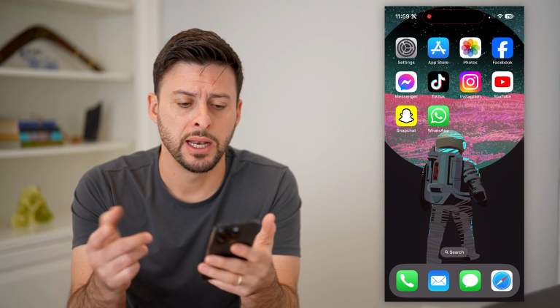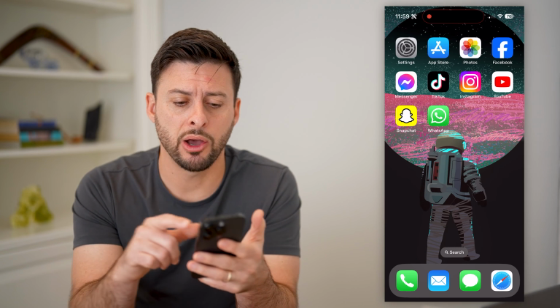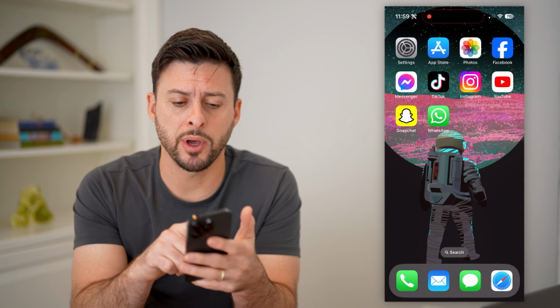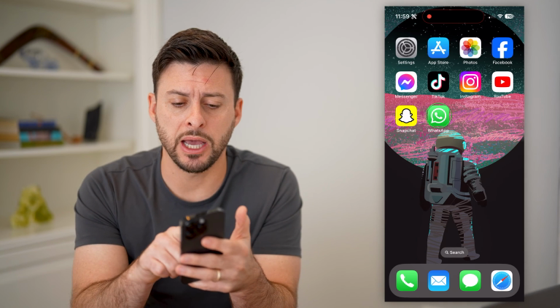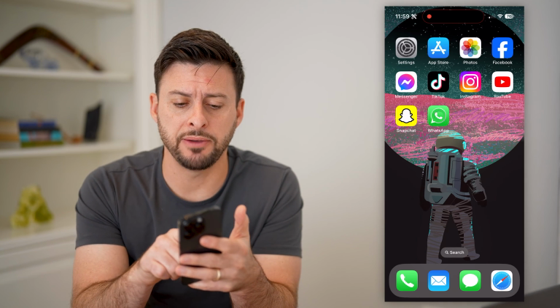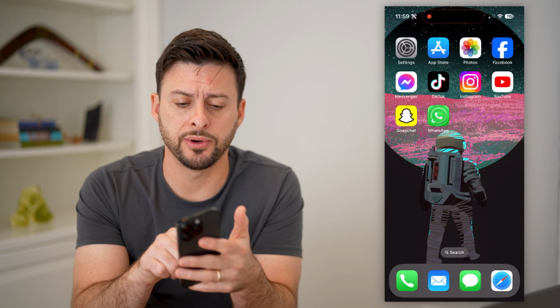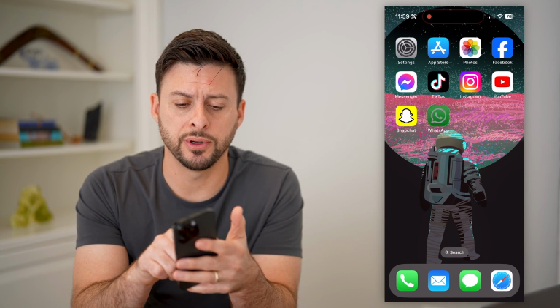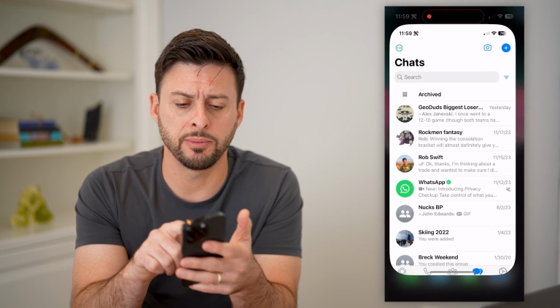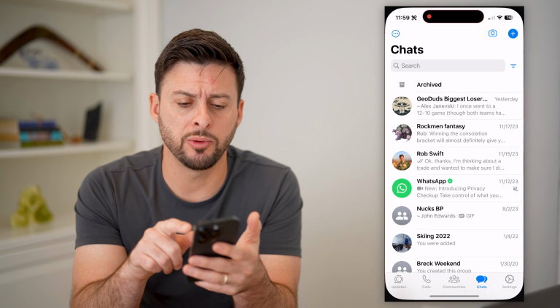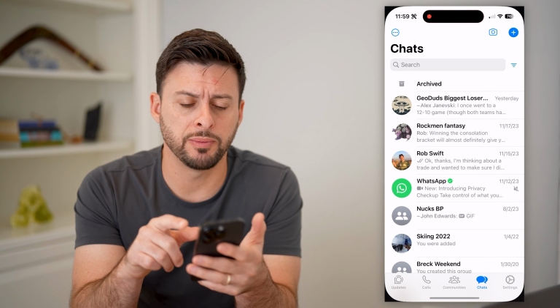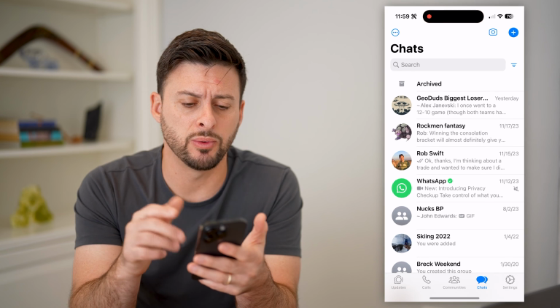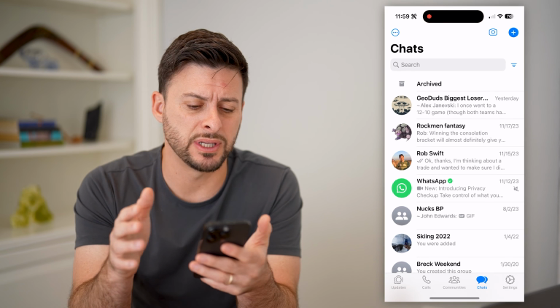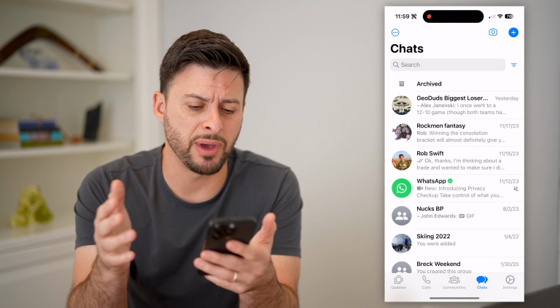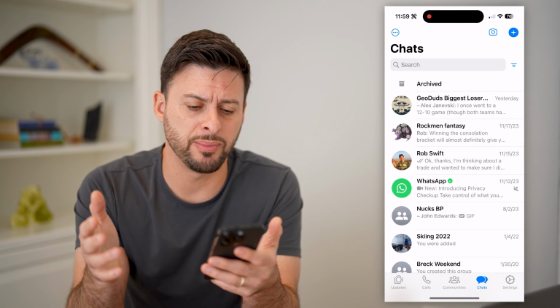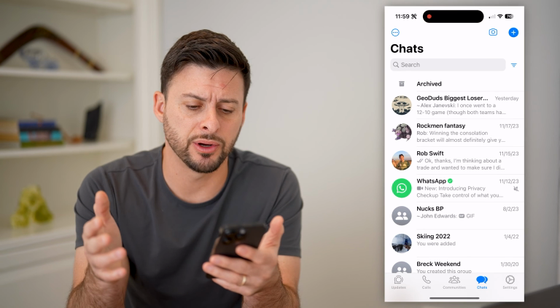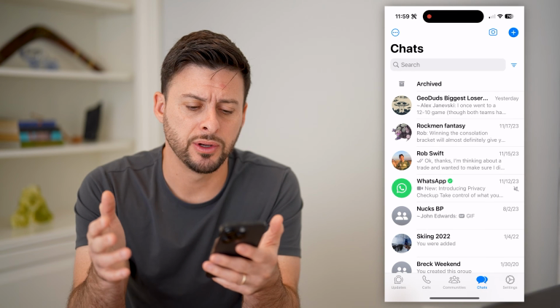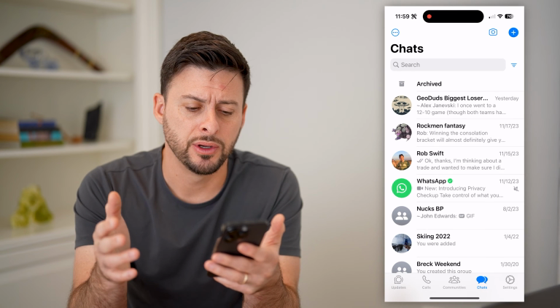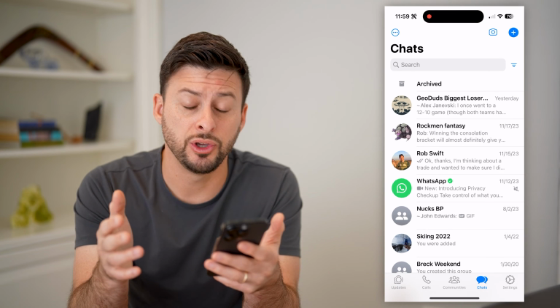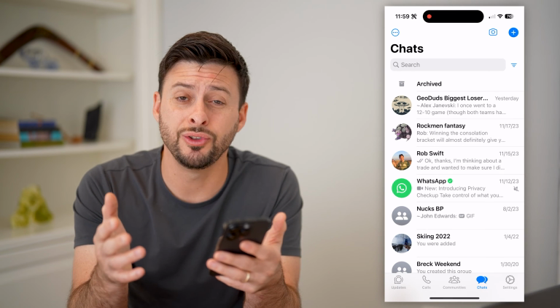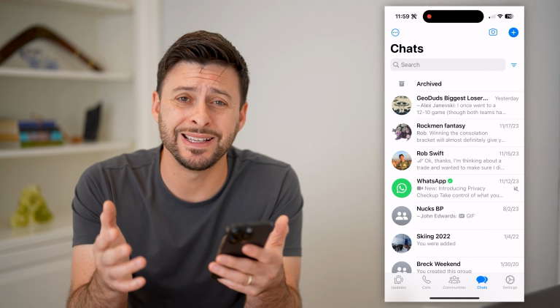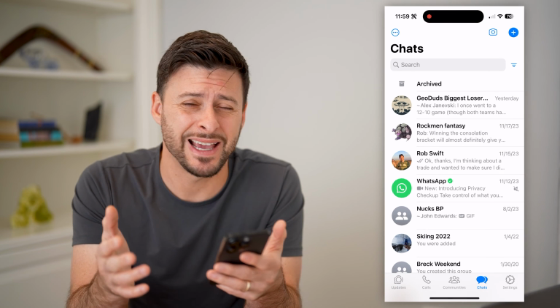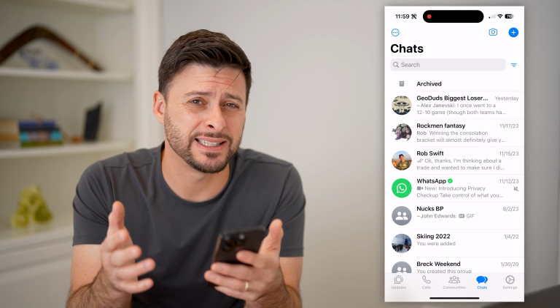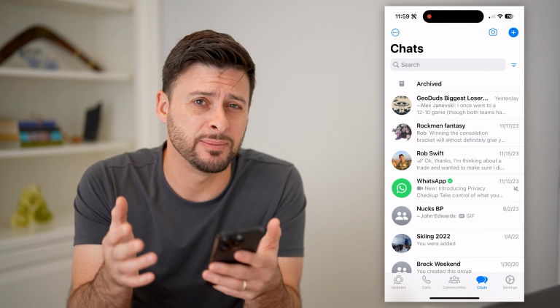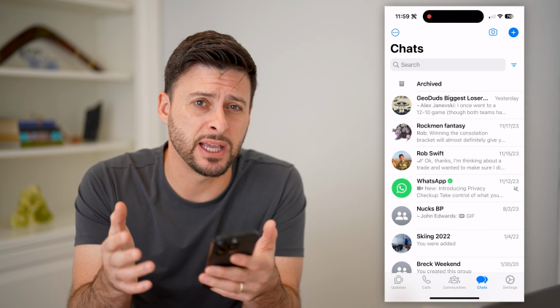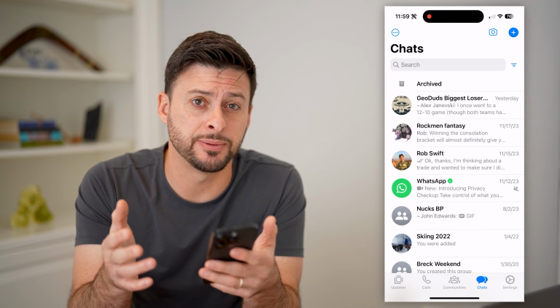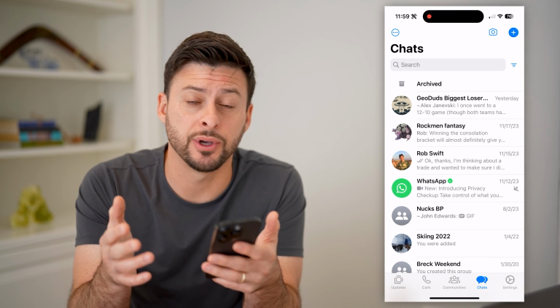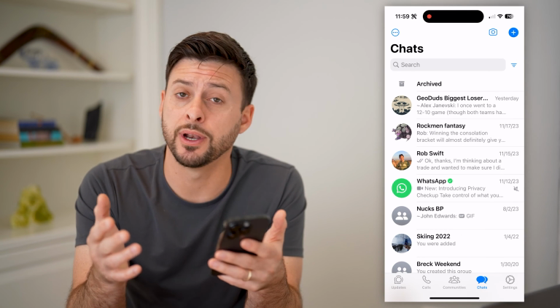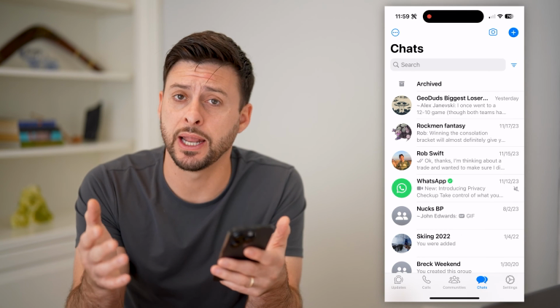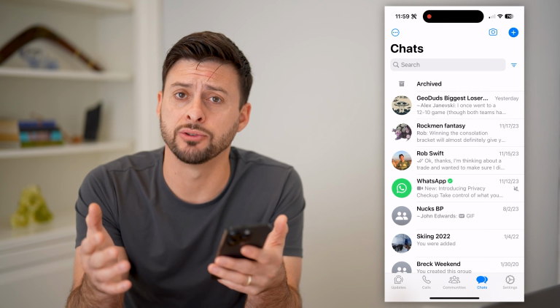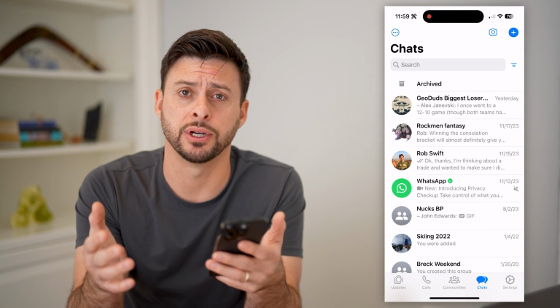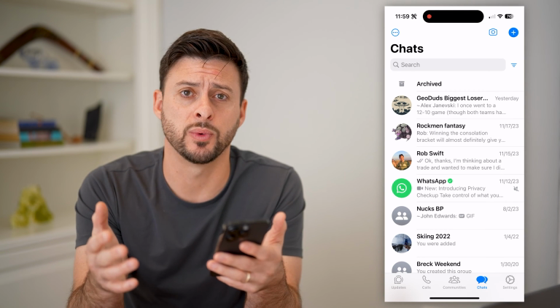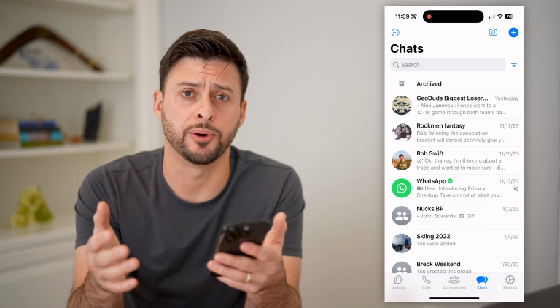Now I'm on my iPhone. I'm gonna open up the WhatsApp app here. You can do the exact same steps on an Android as well.